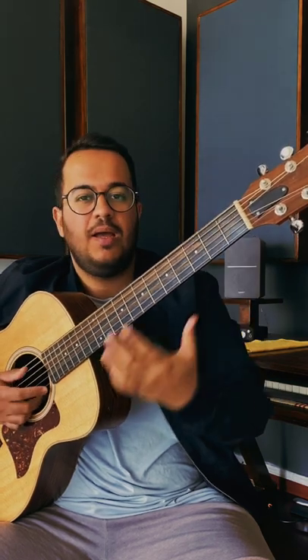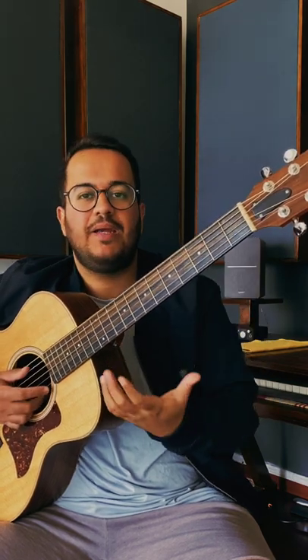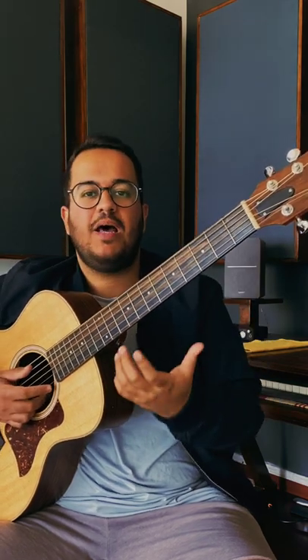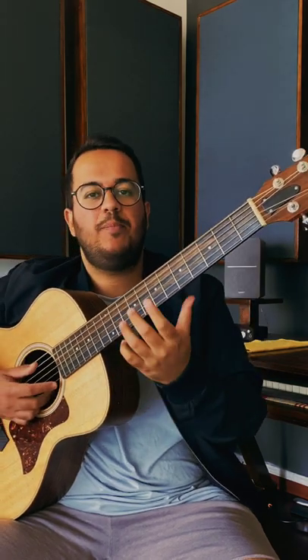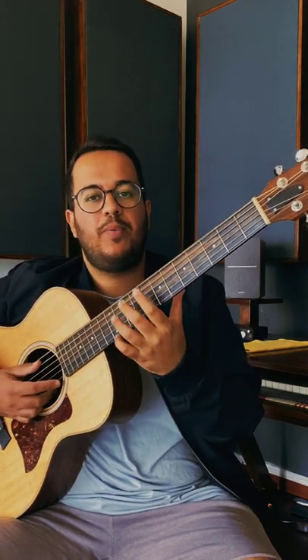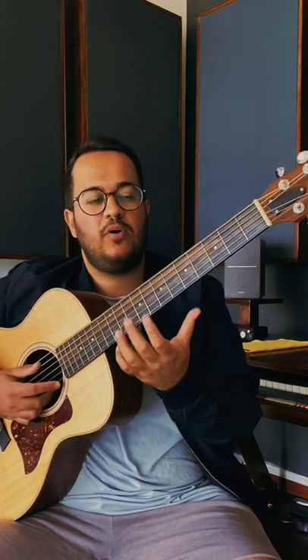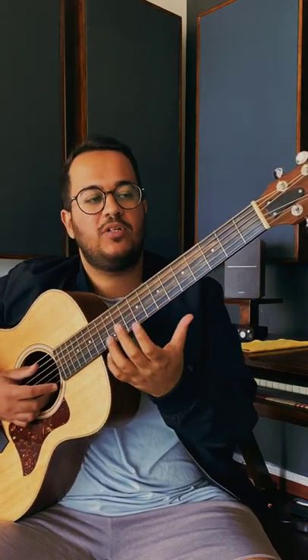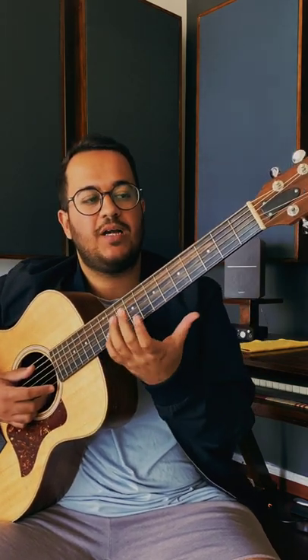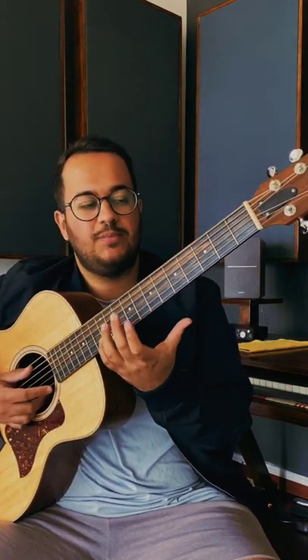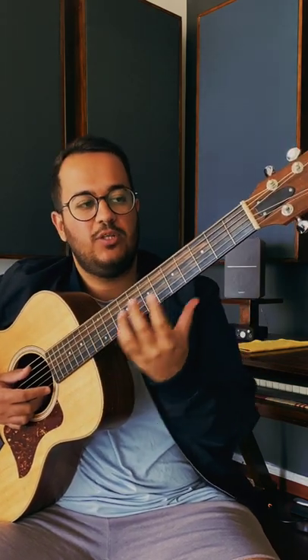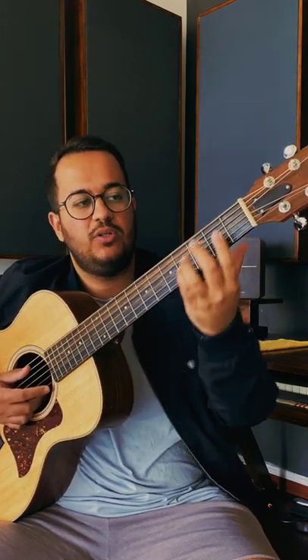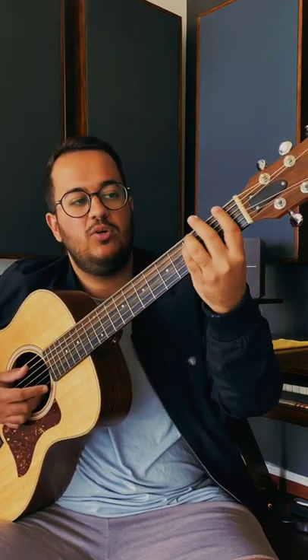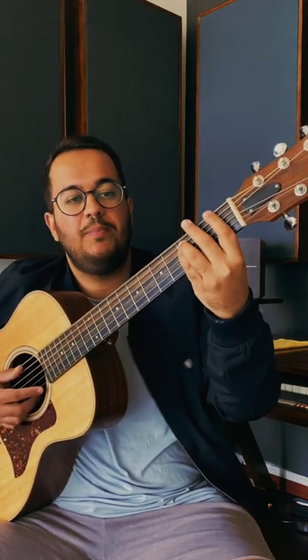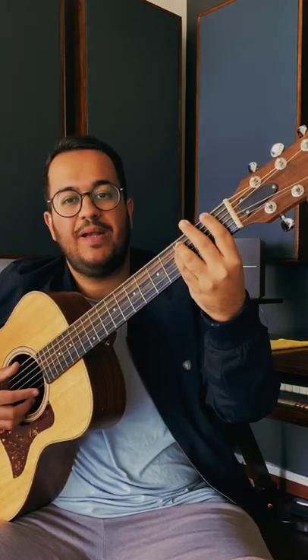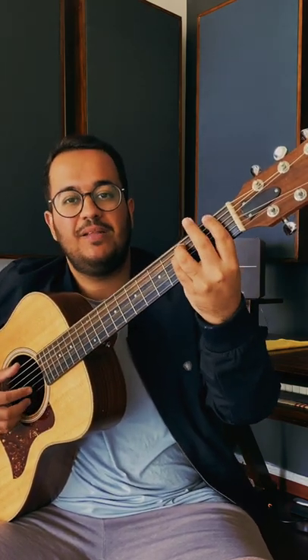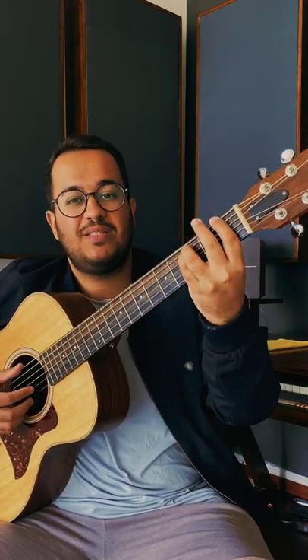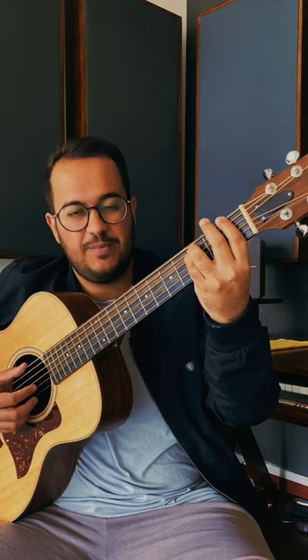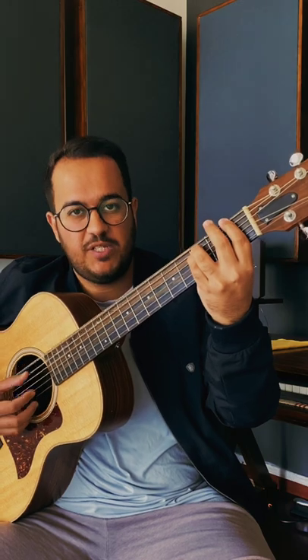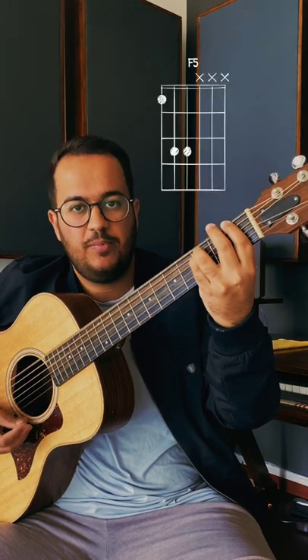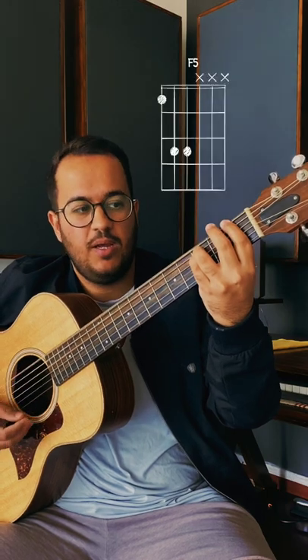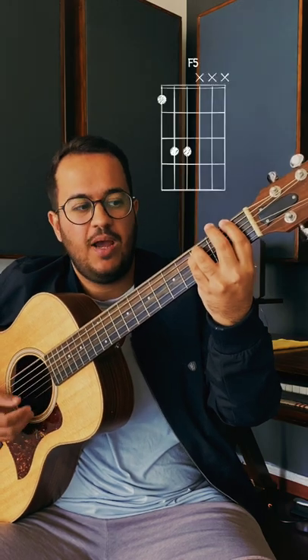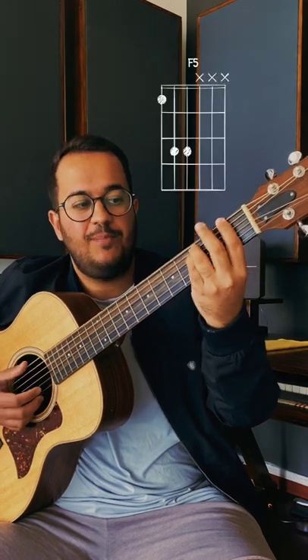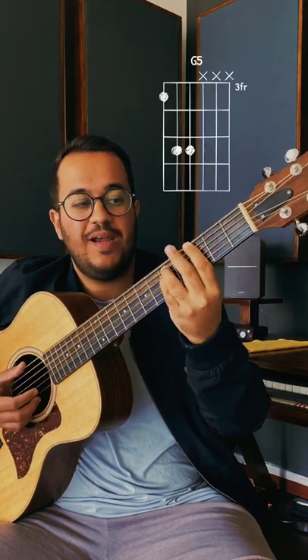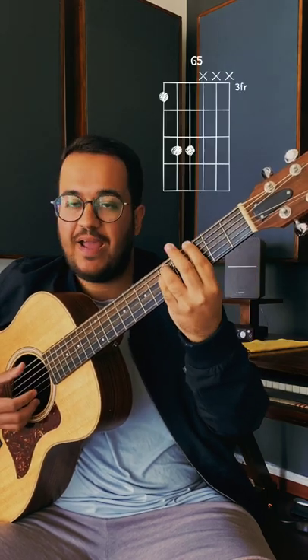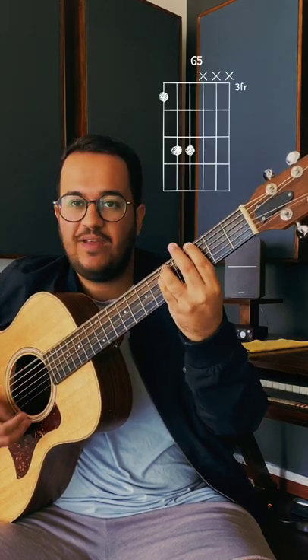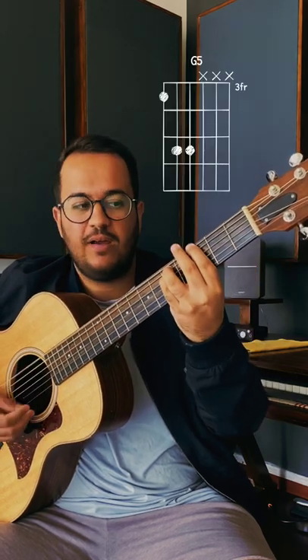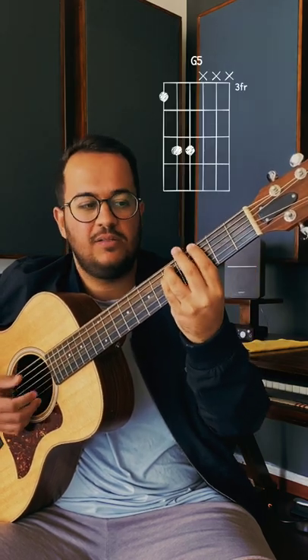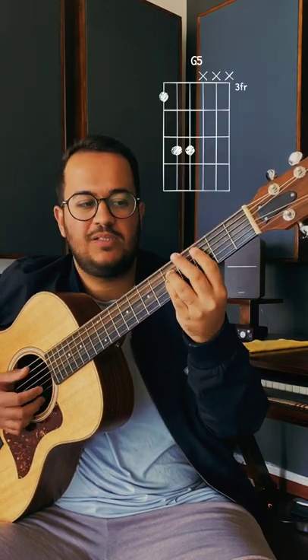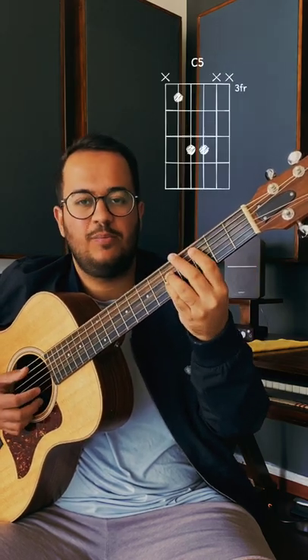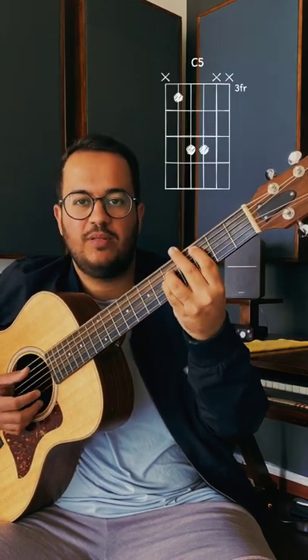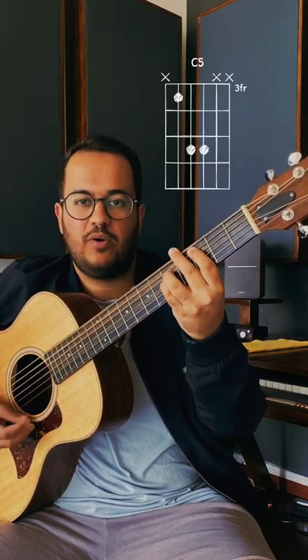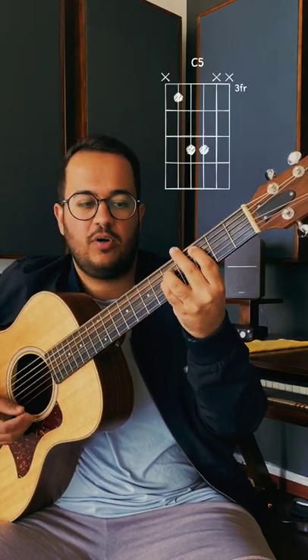In guitar, it's a special thing. You can maintain the same shape and play it anywhere and it will still be the power chord.